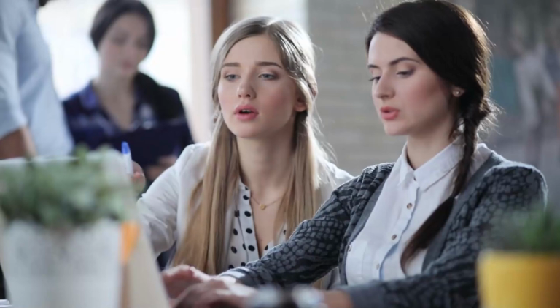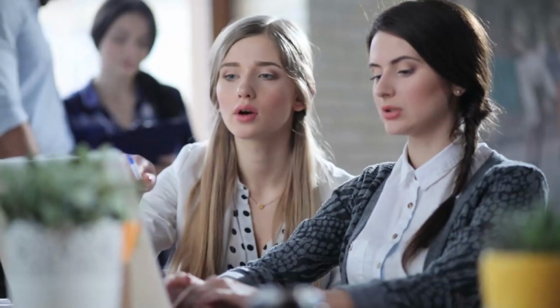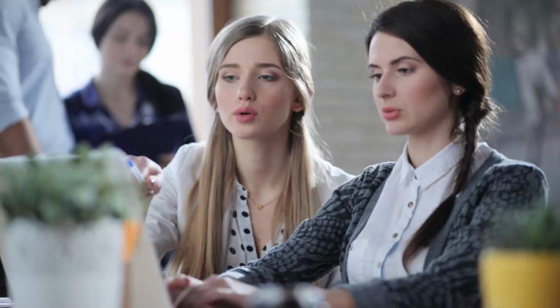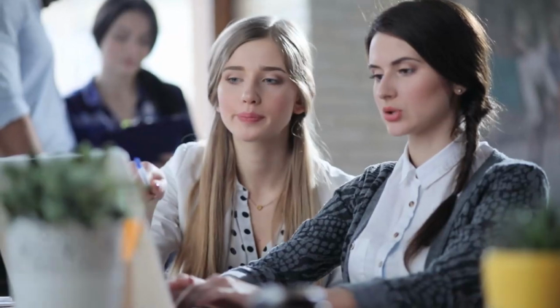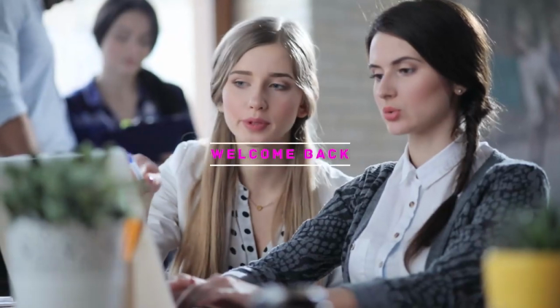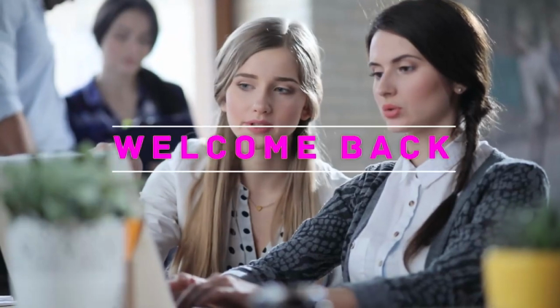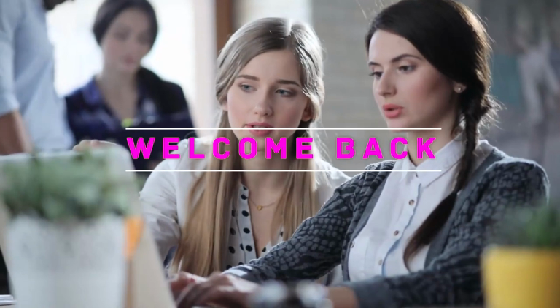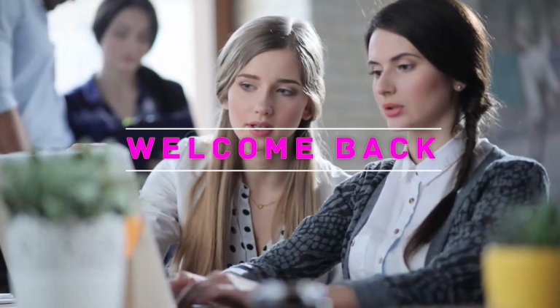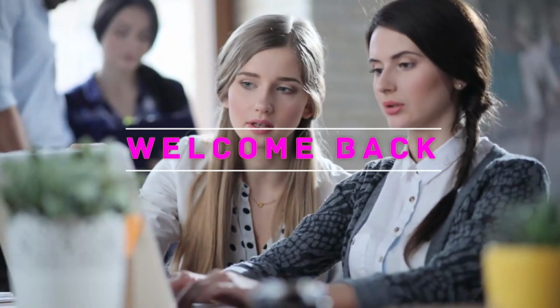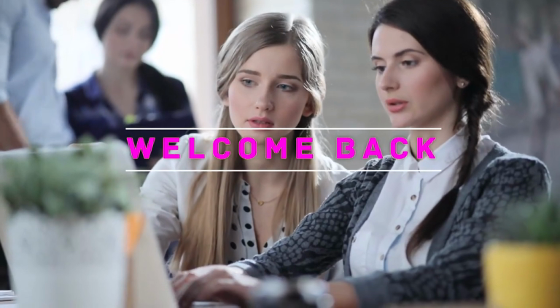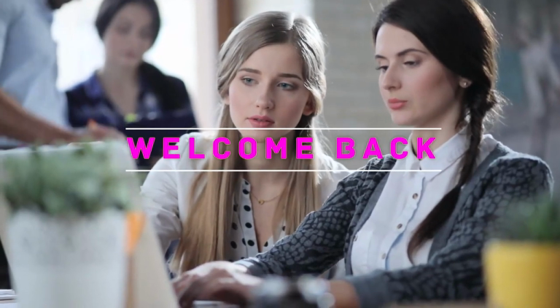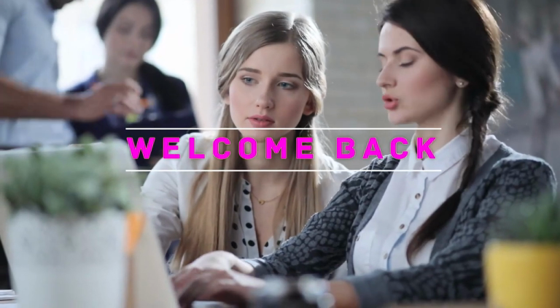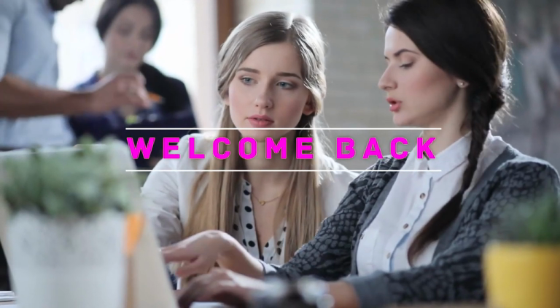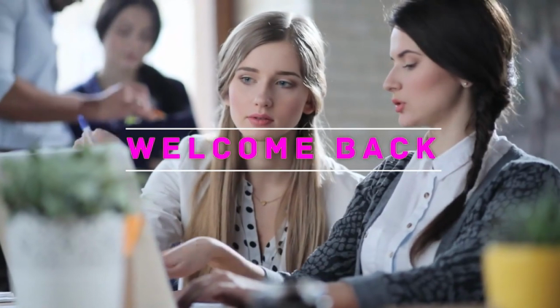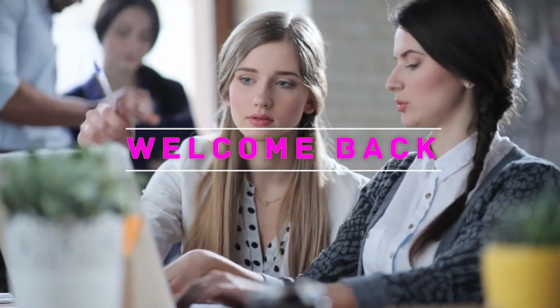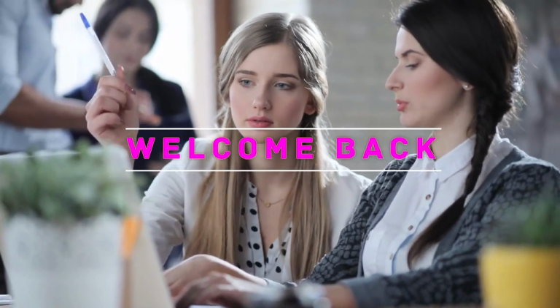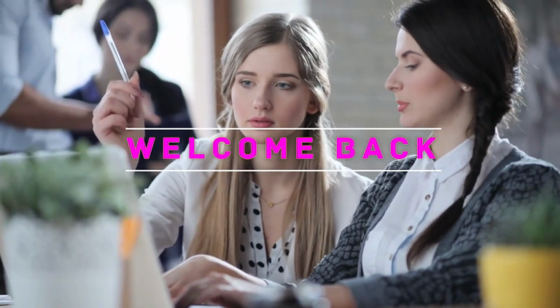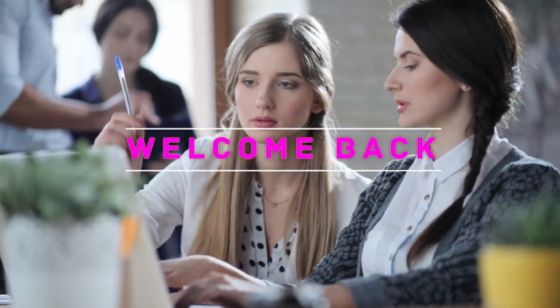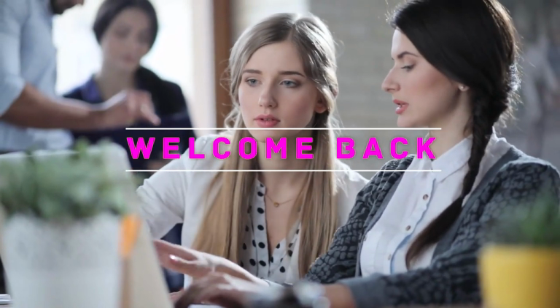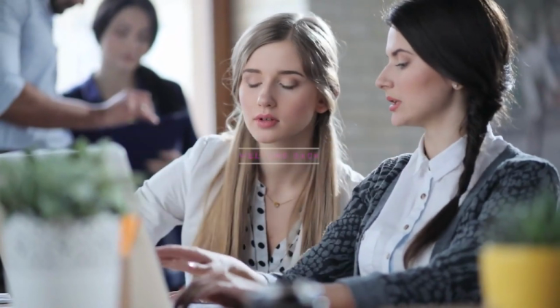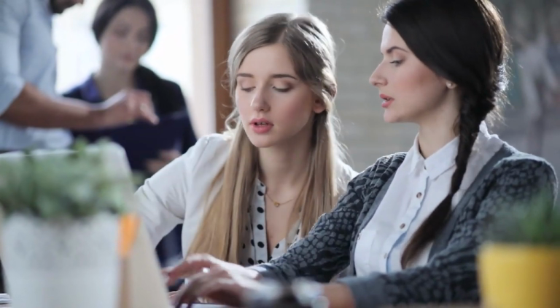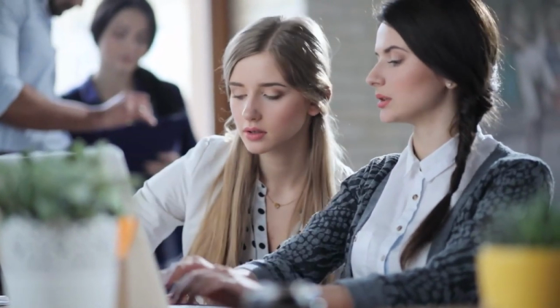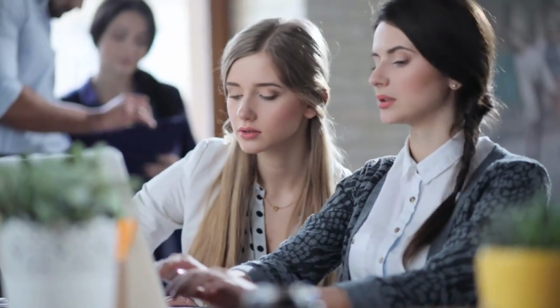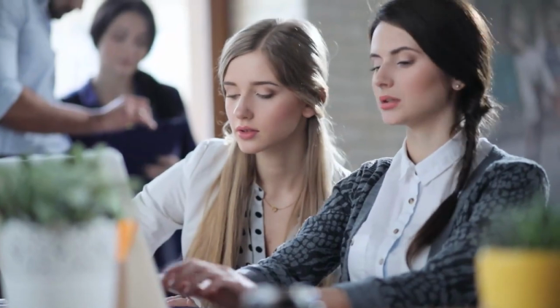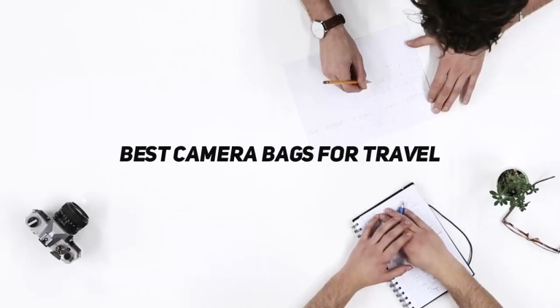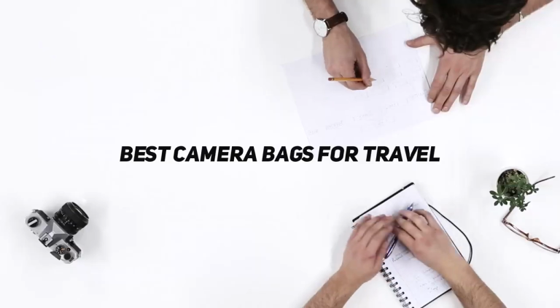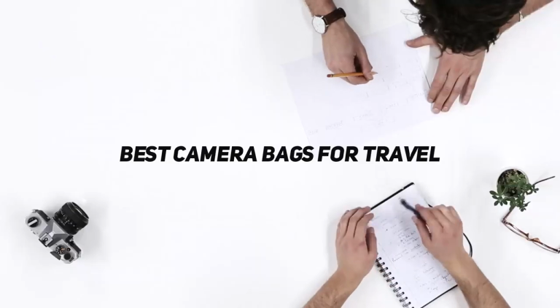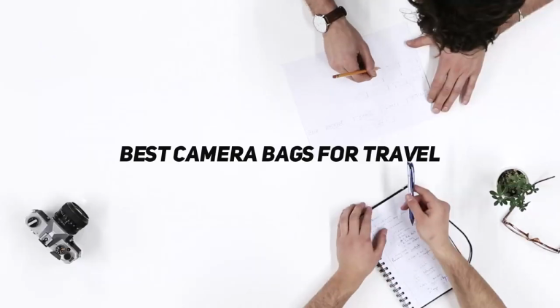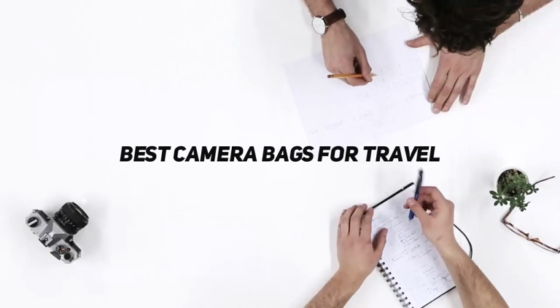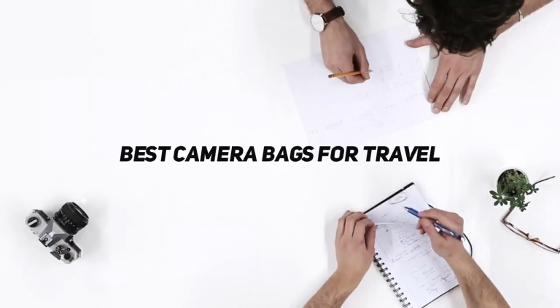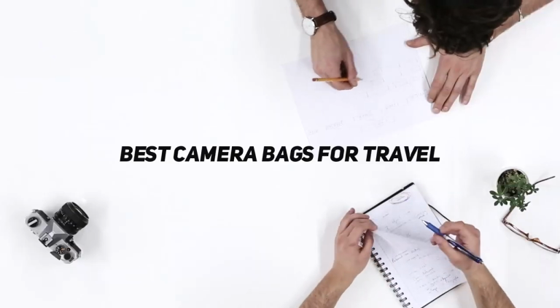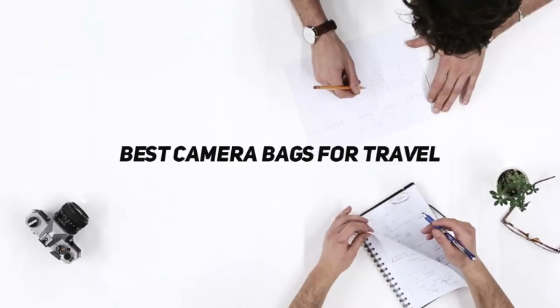Hey, welcome back to my channel. In this video, I'm gonna talk about Top 5 Best Camera Bags for Travel.